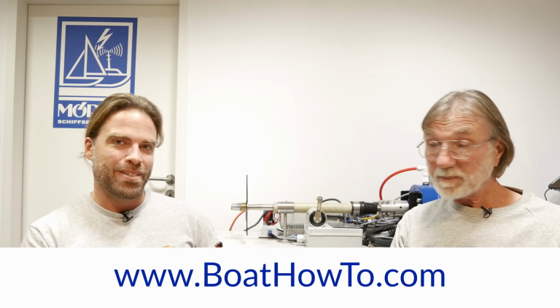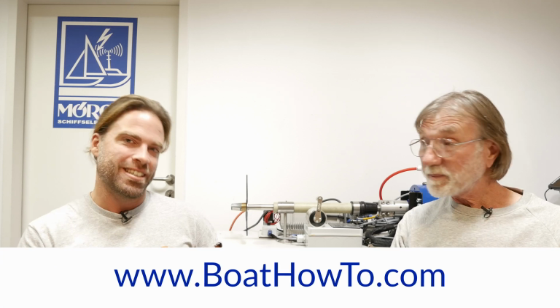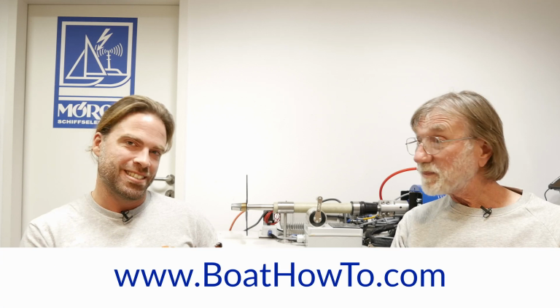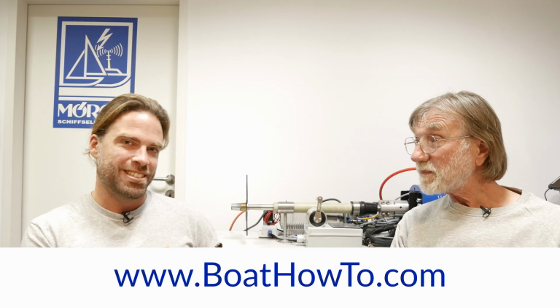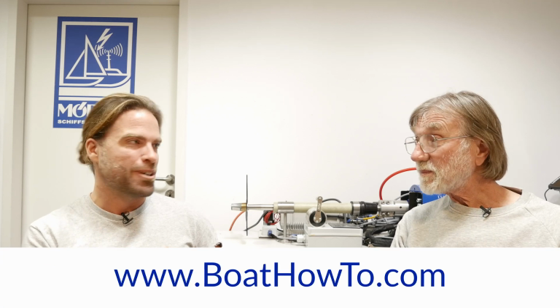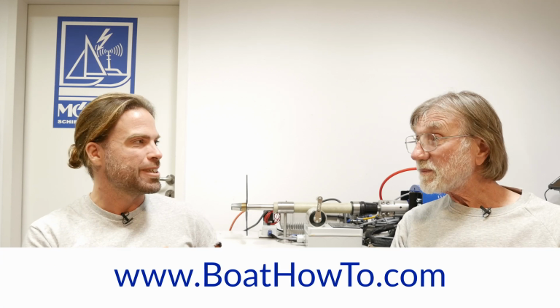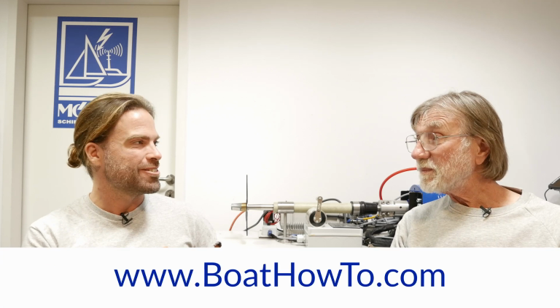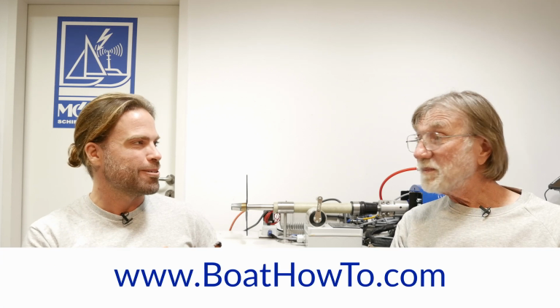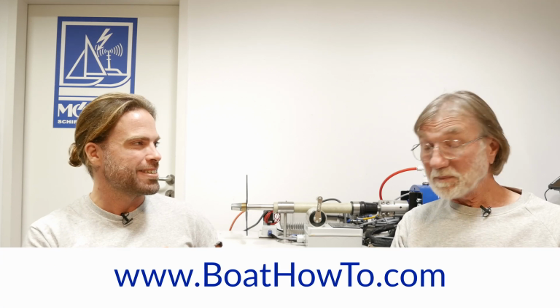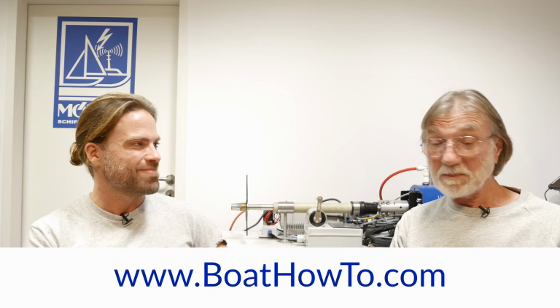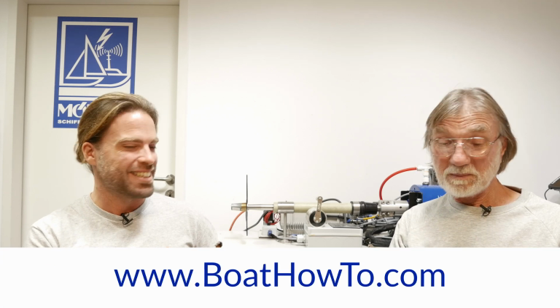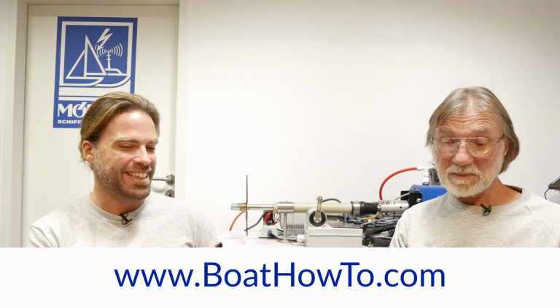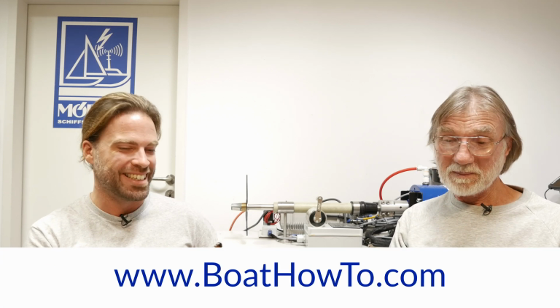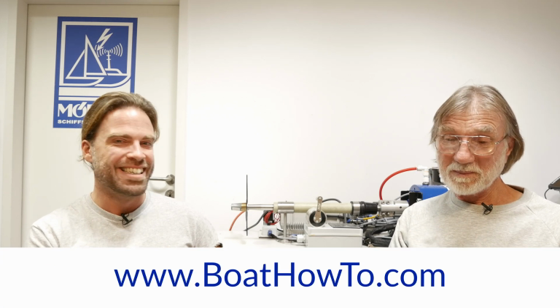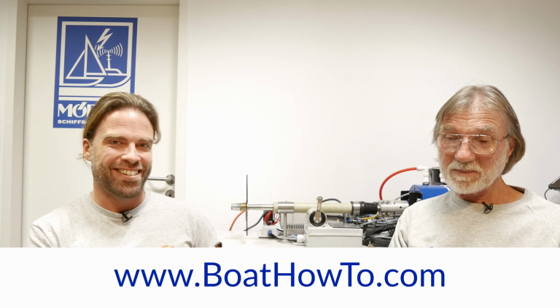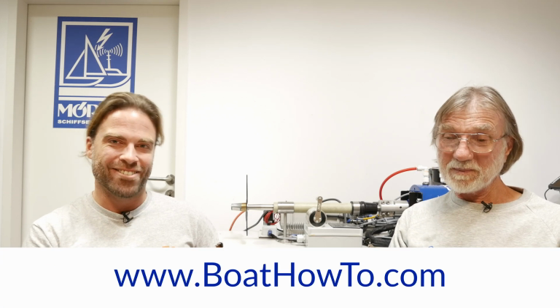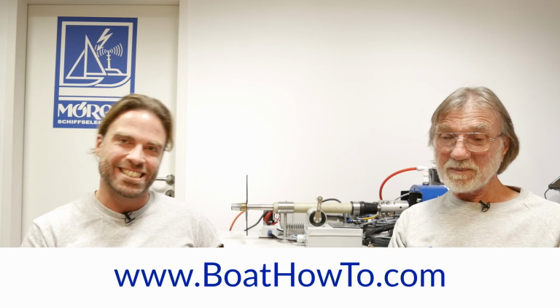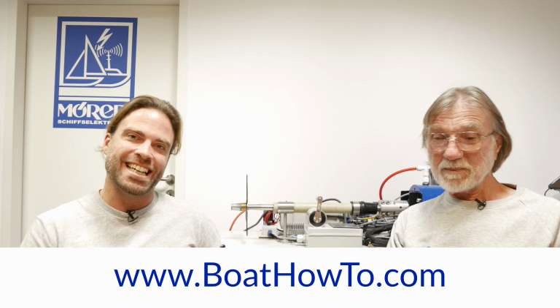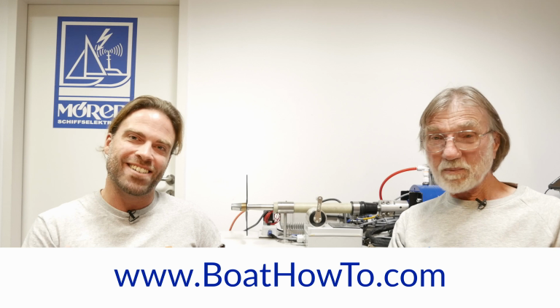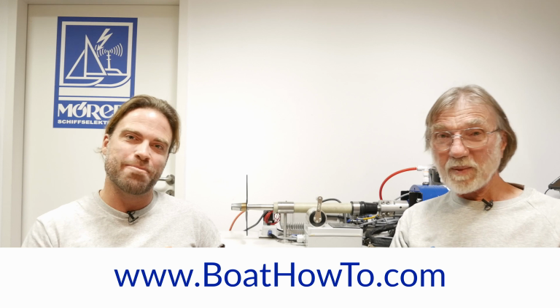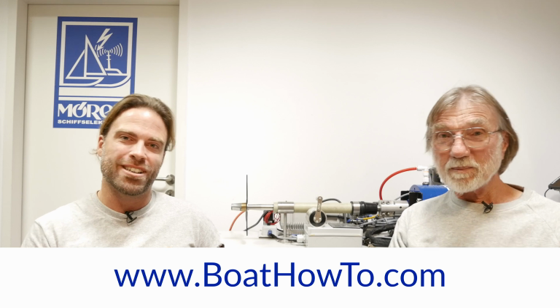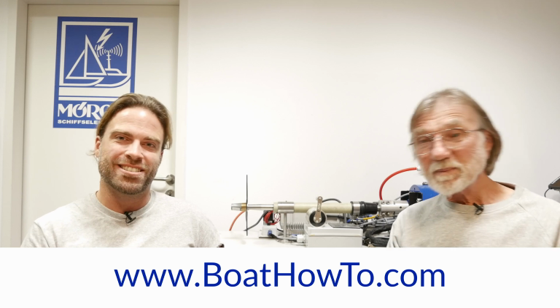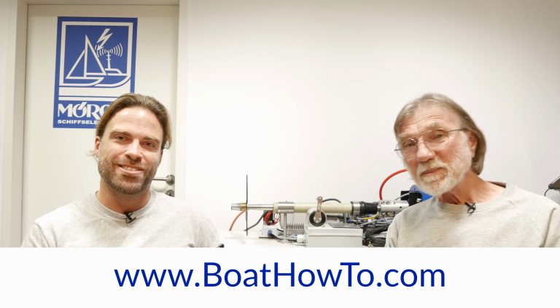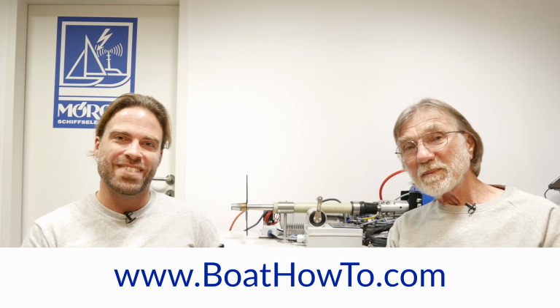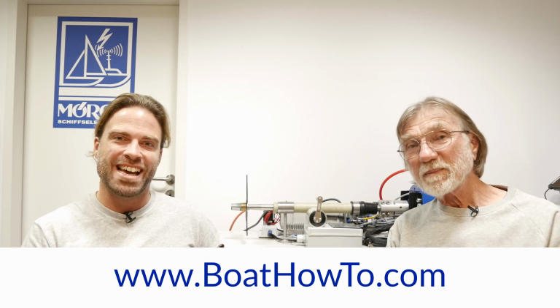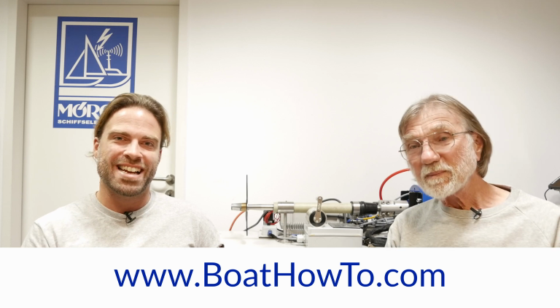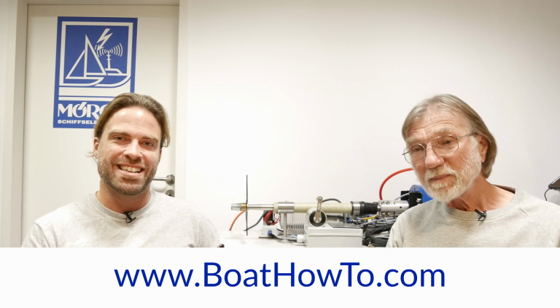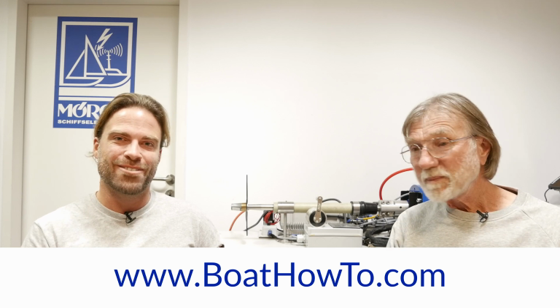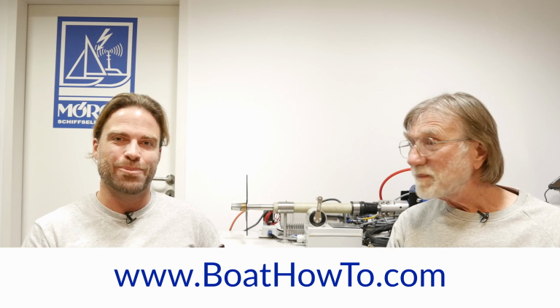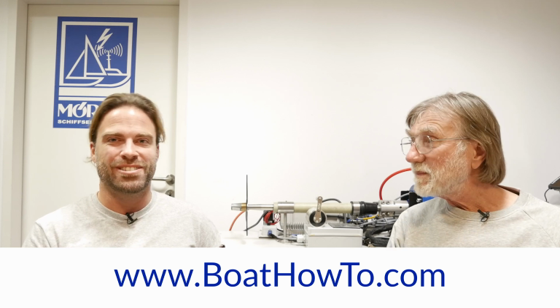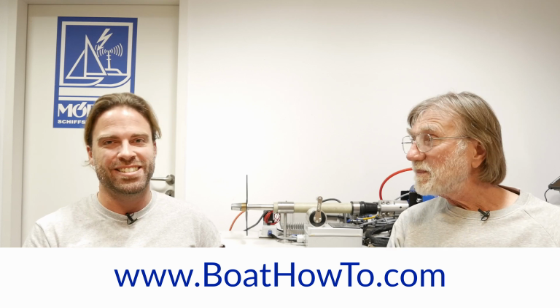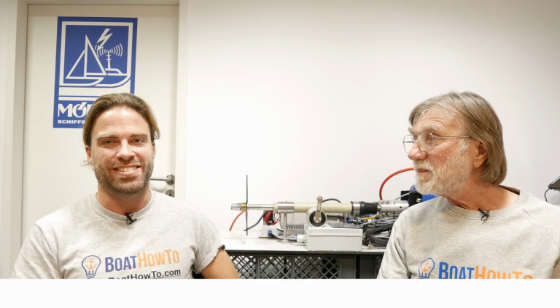There are smart ways to go about it. Check us out at Boat How-To, and we hope to see you soon.